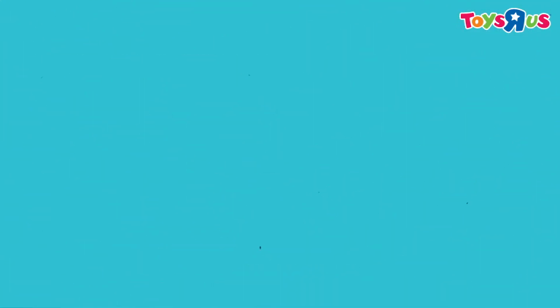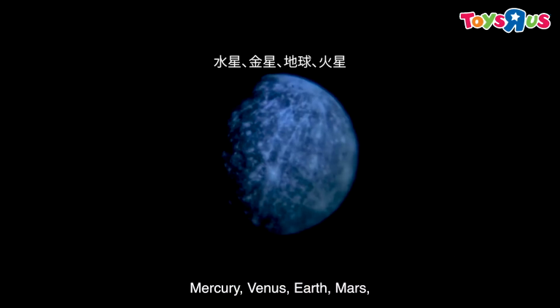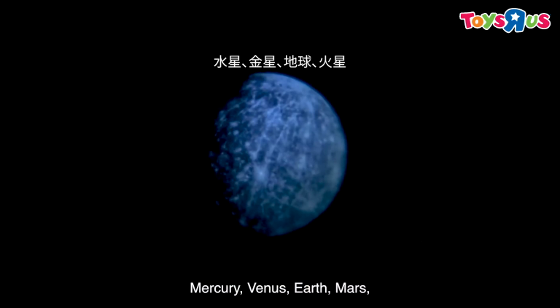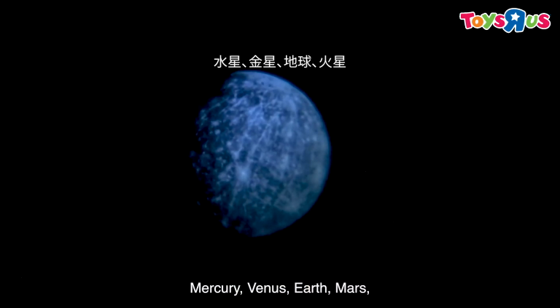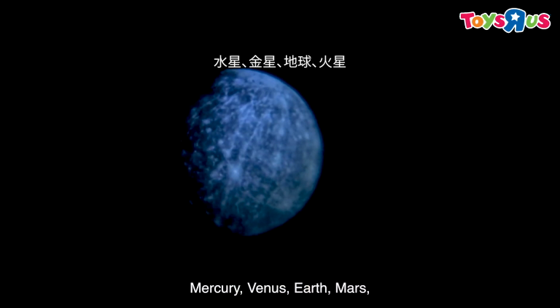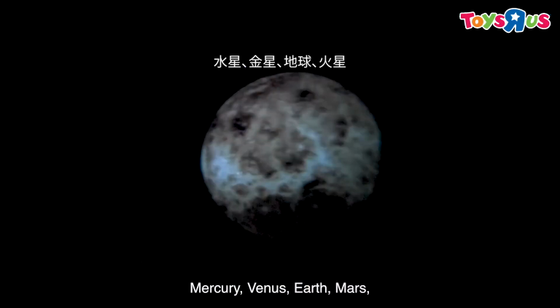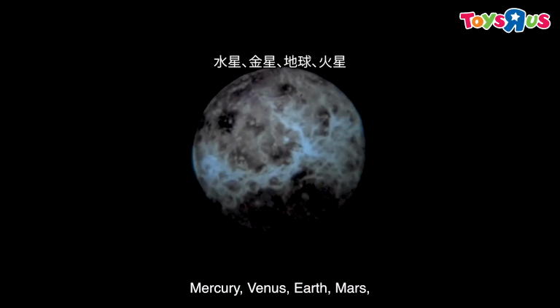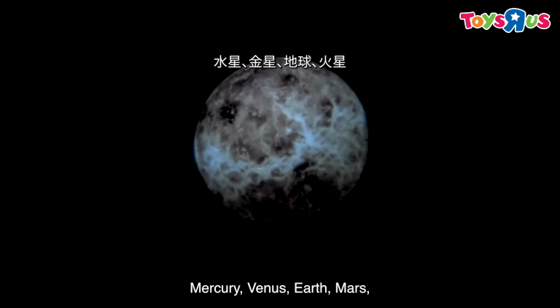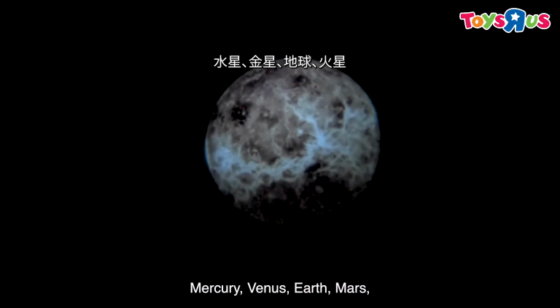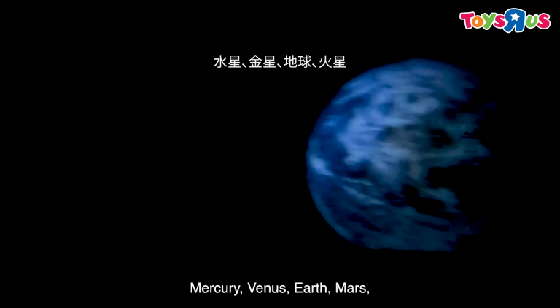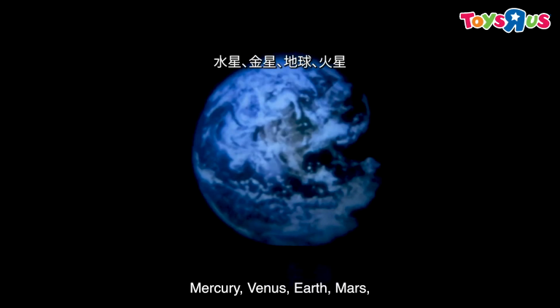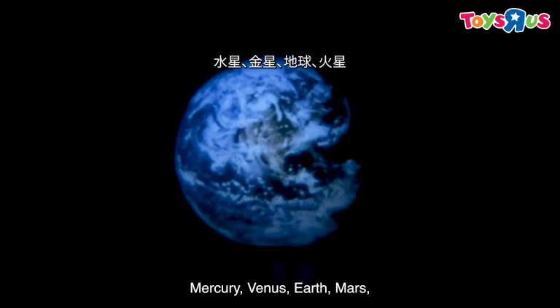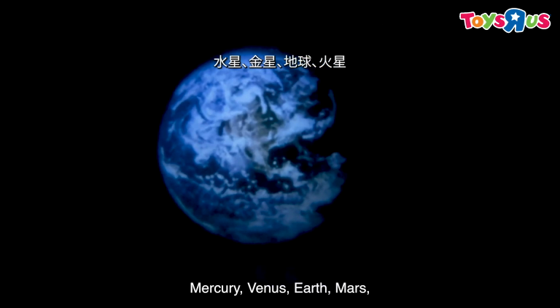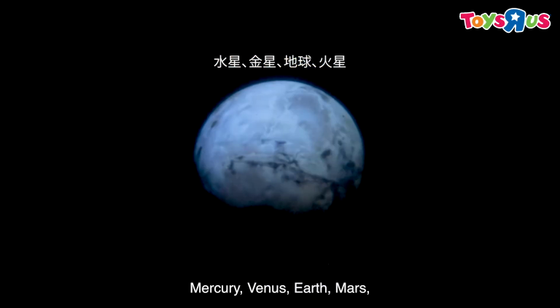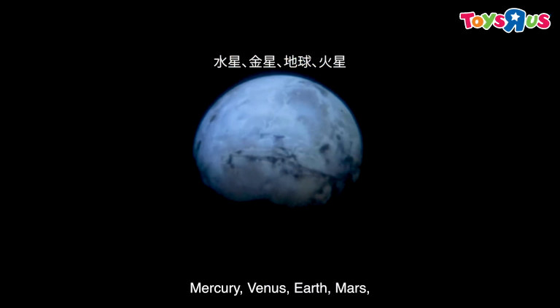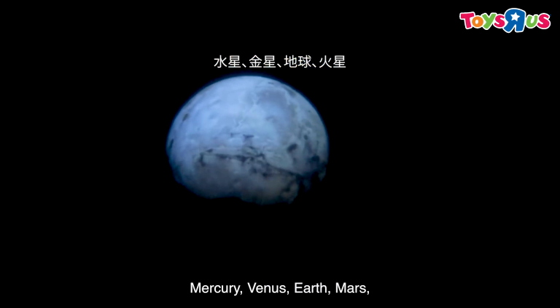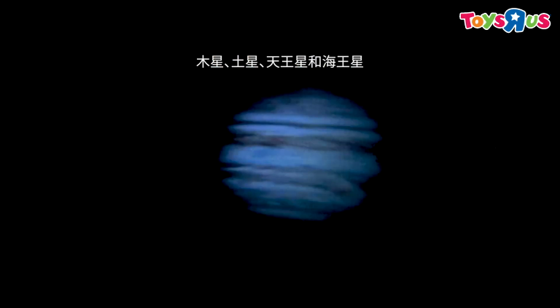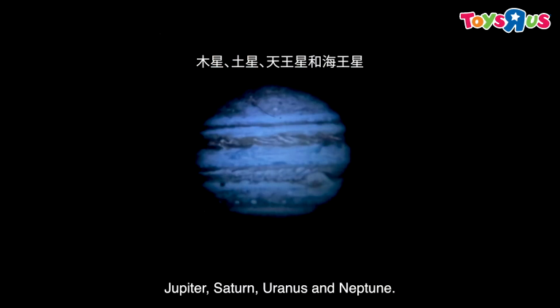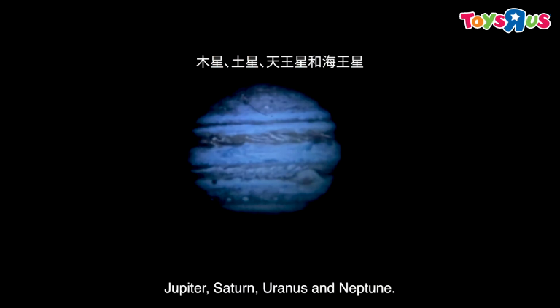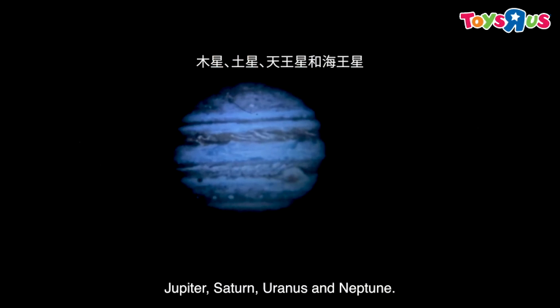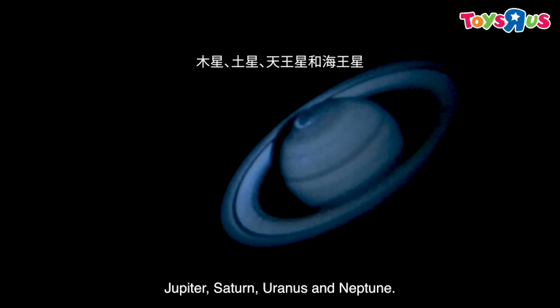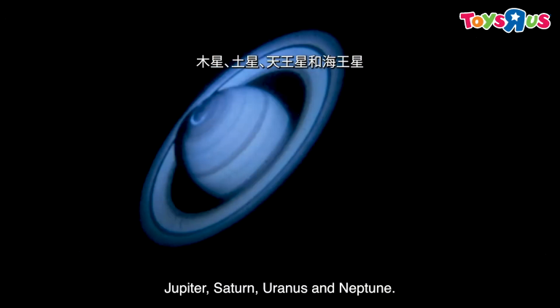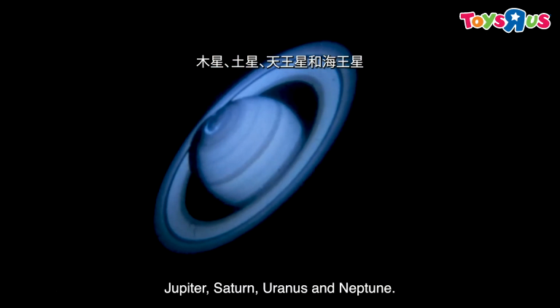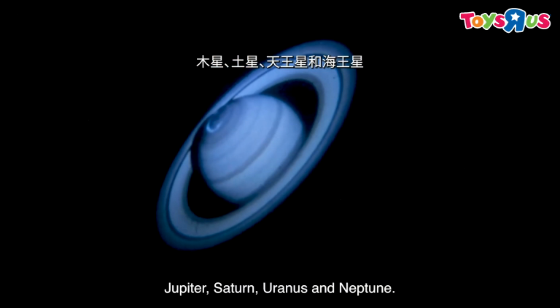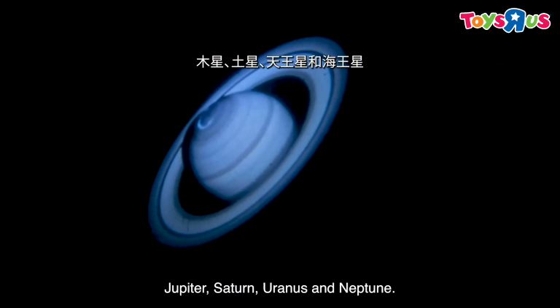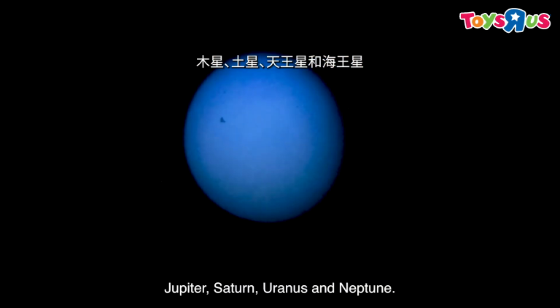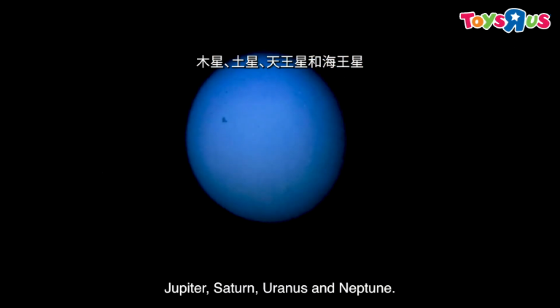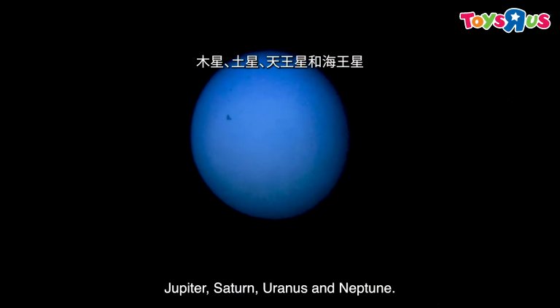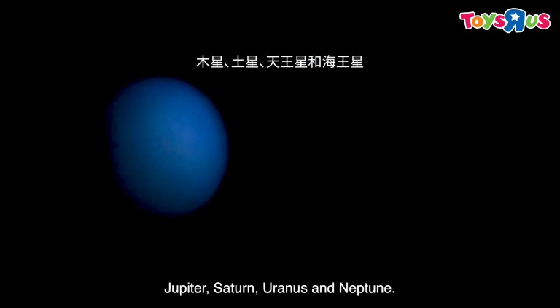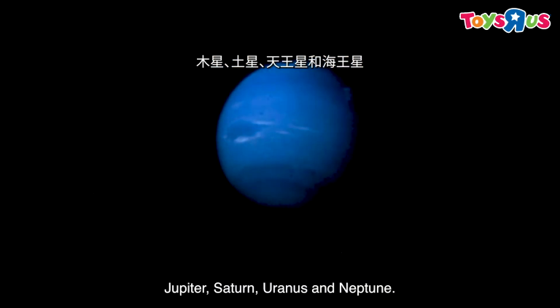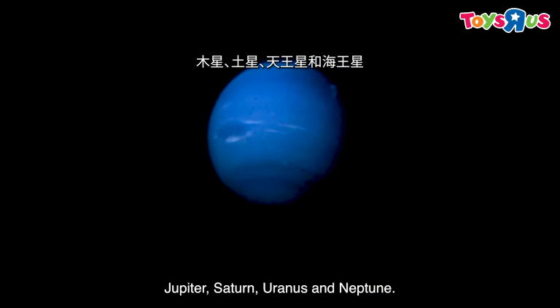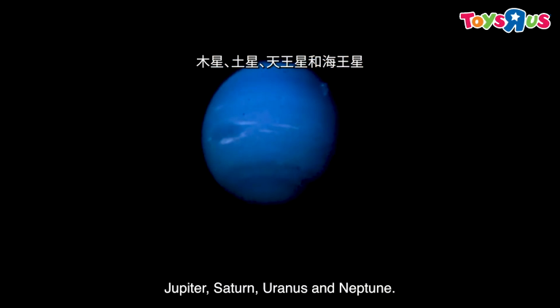Mercury, Venus, Earth, Mars, Jupiter, Saturn, Uranus, and Neptune.